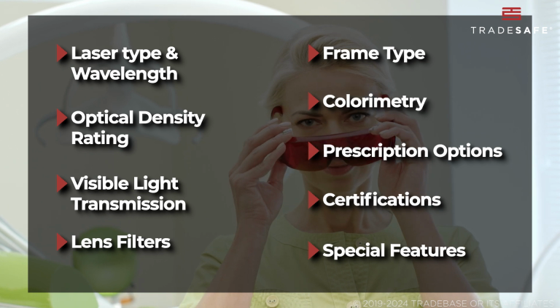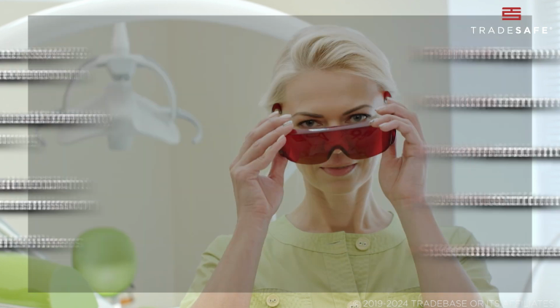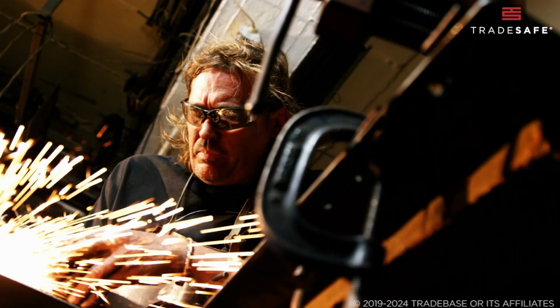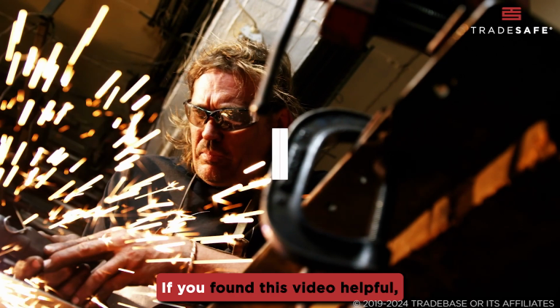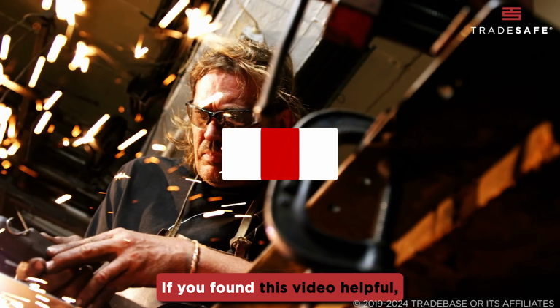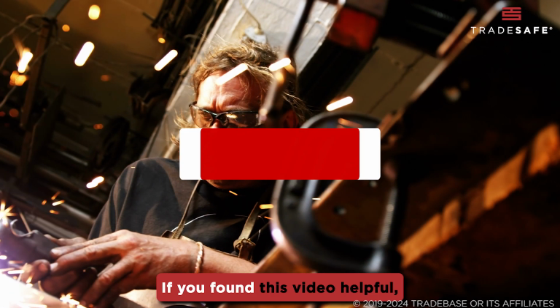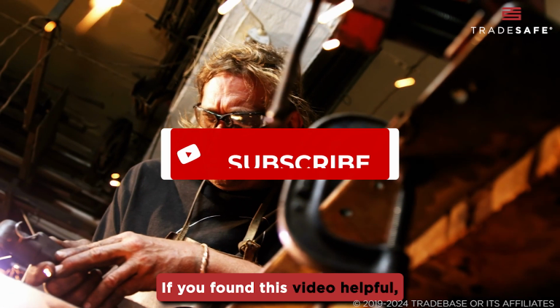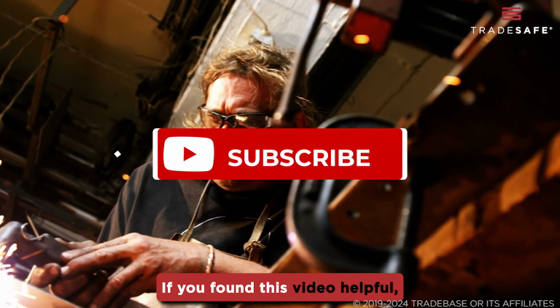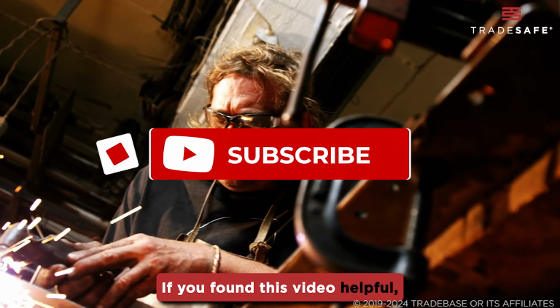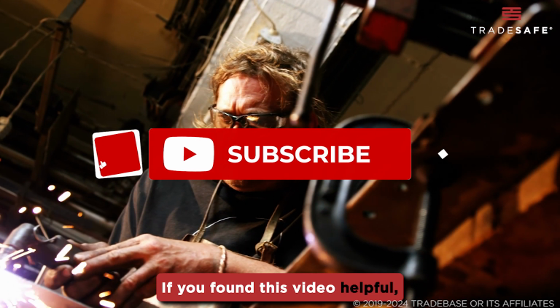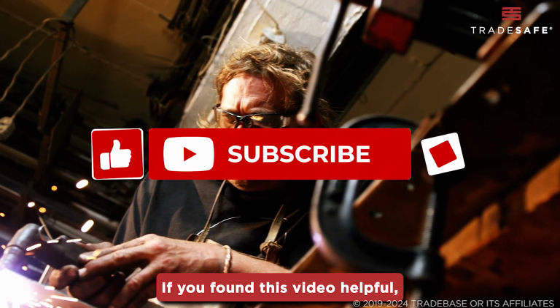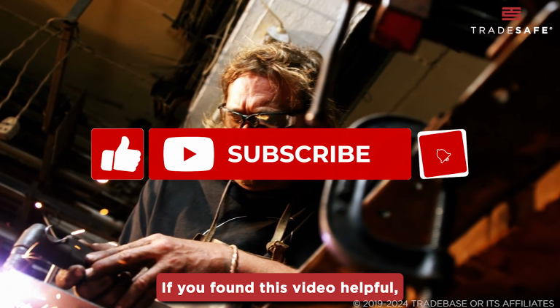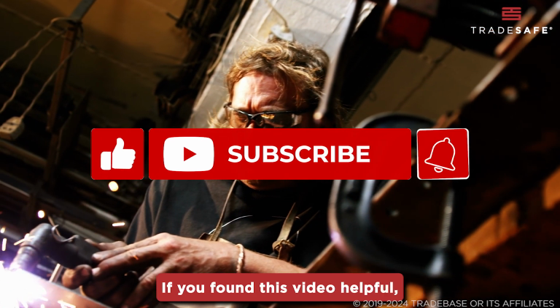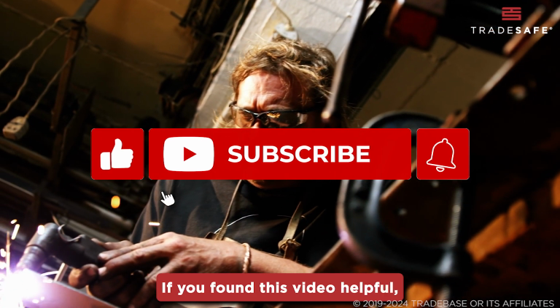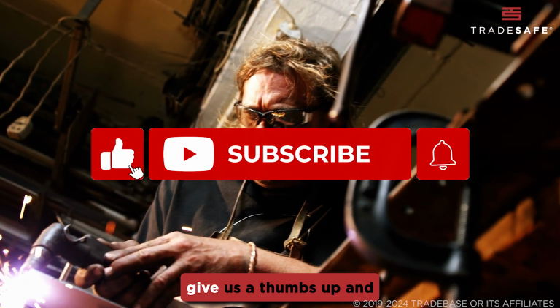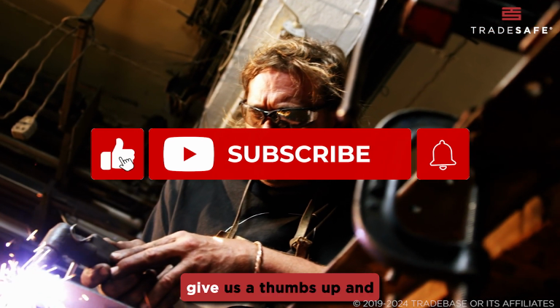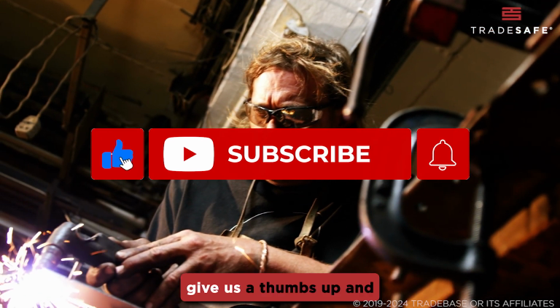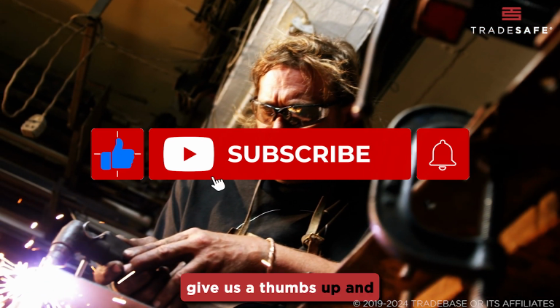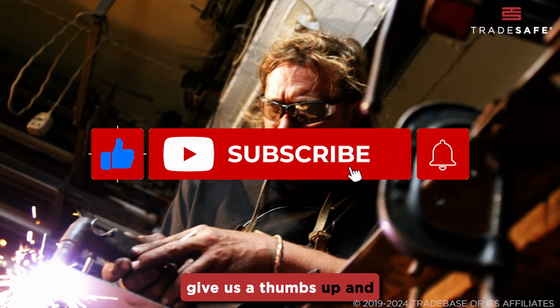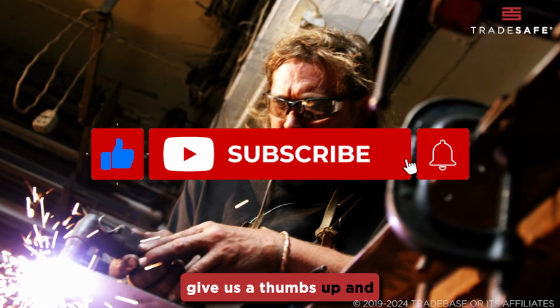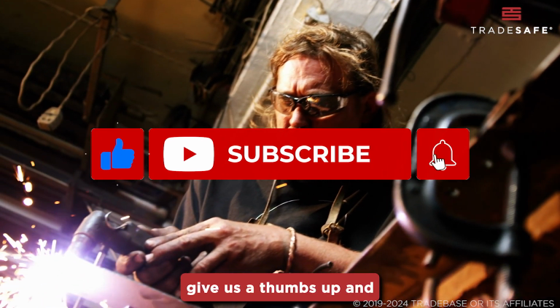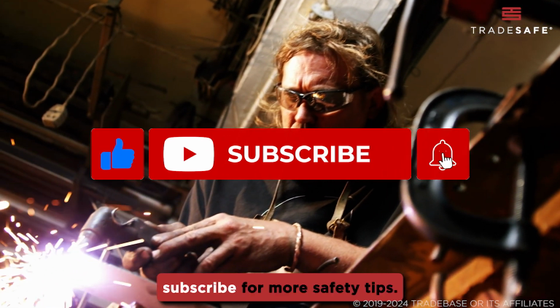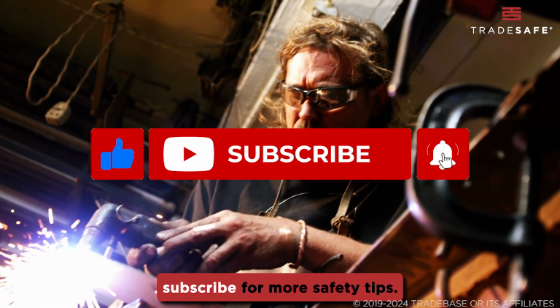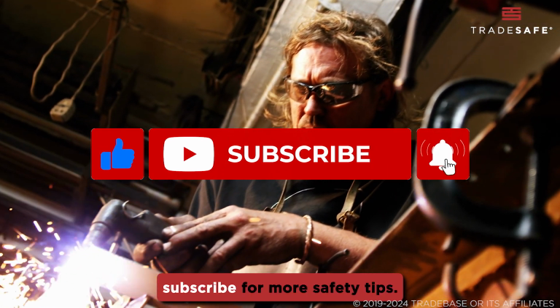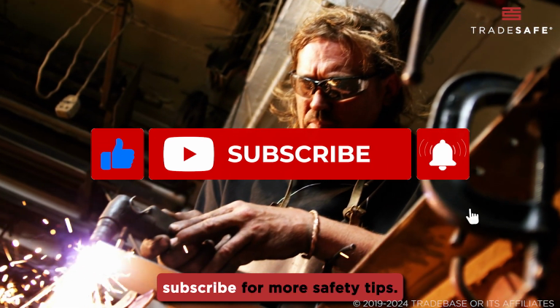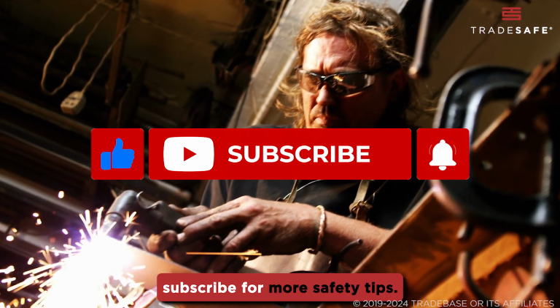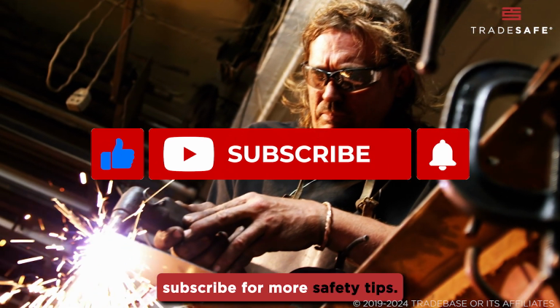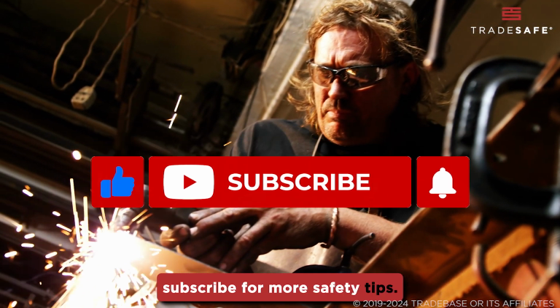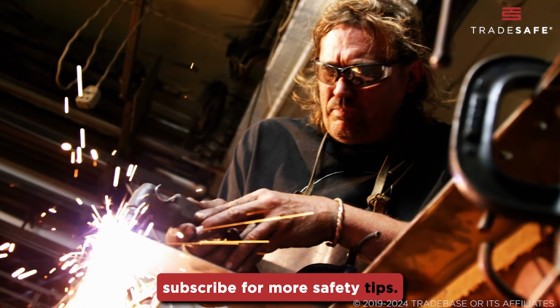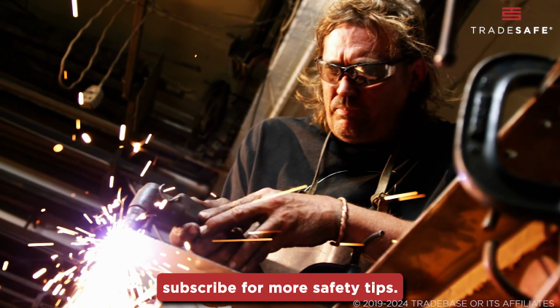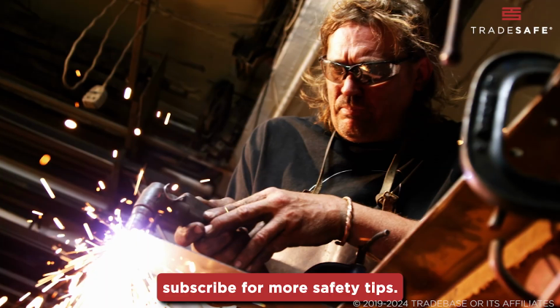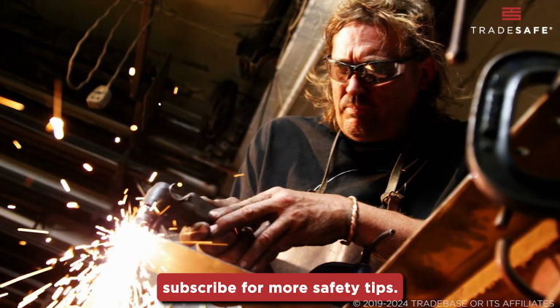If you found this video helpful, give us a thumbs up and subscribe for more safety tips.